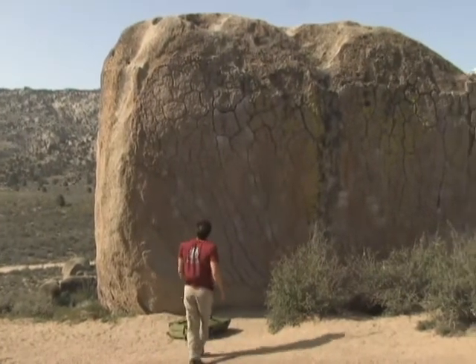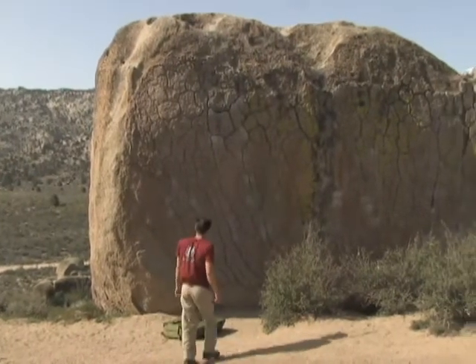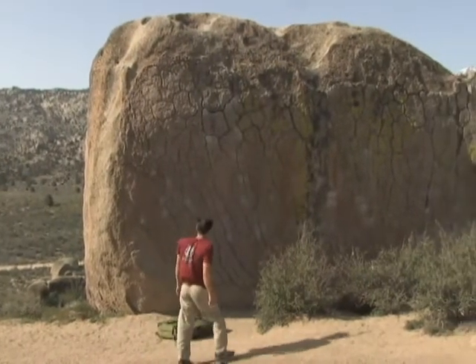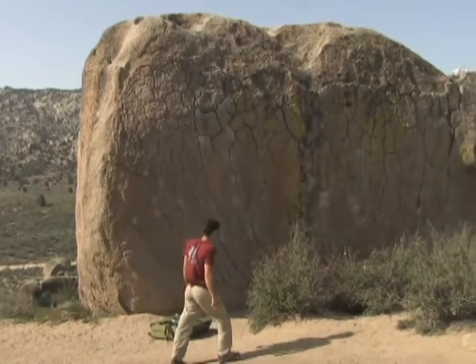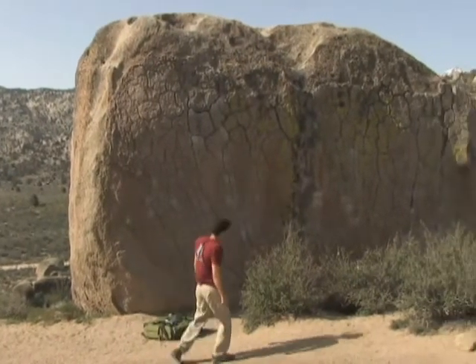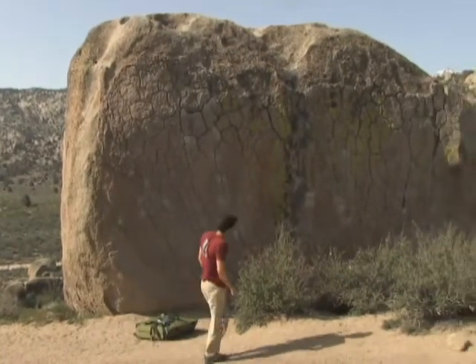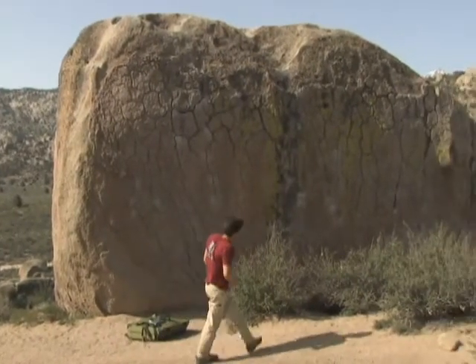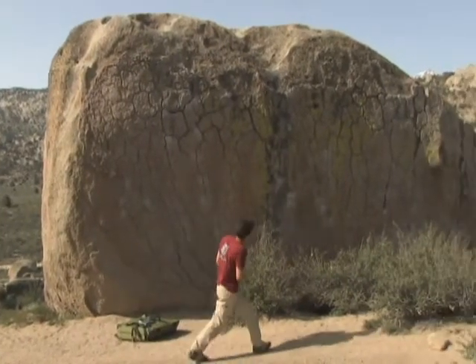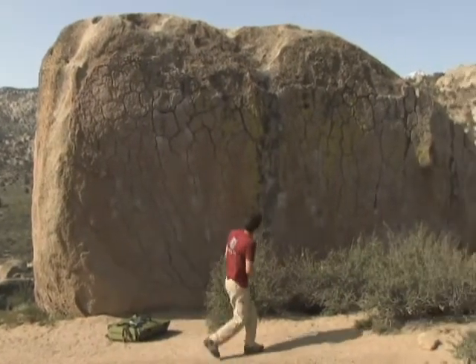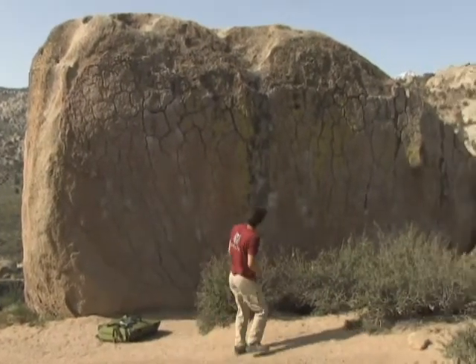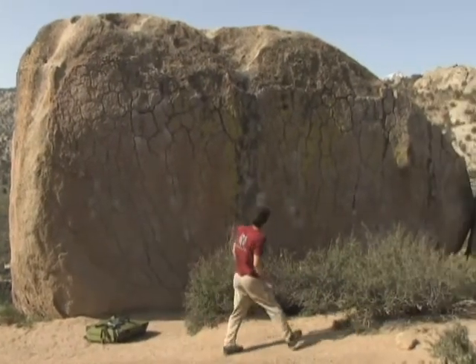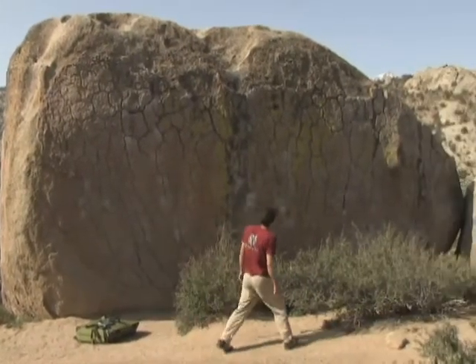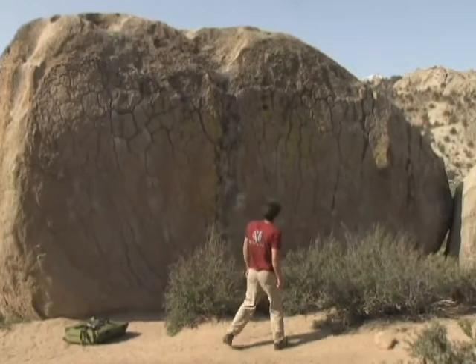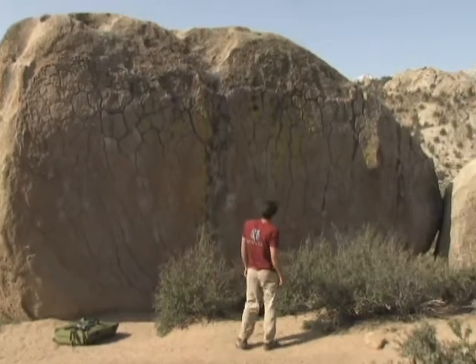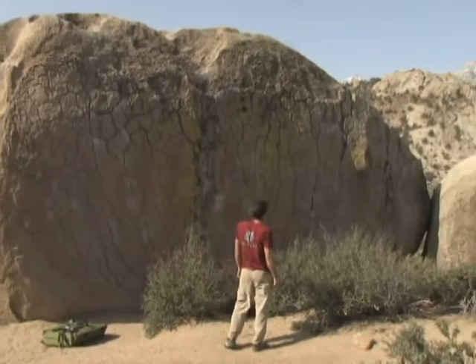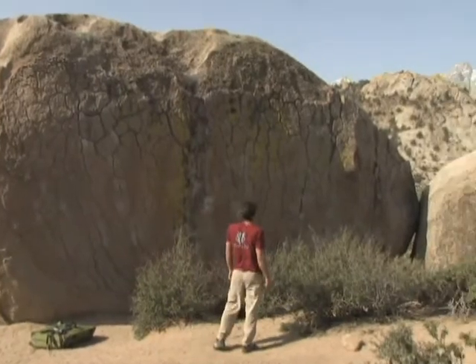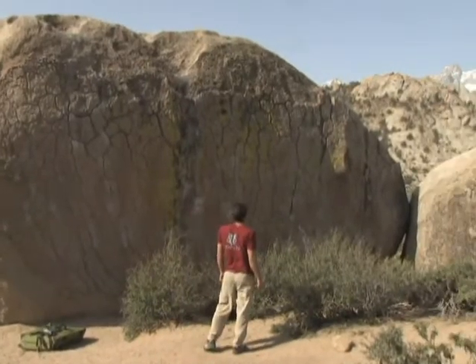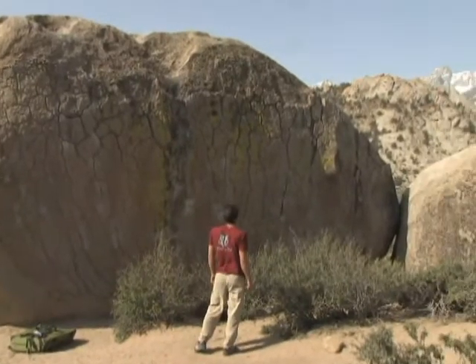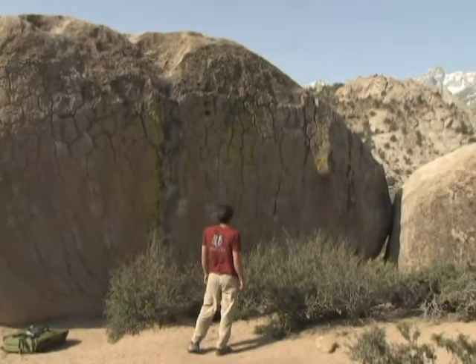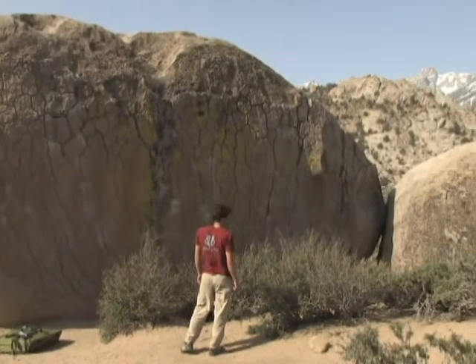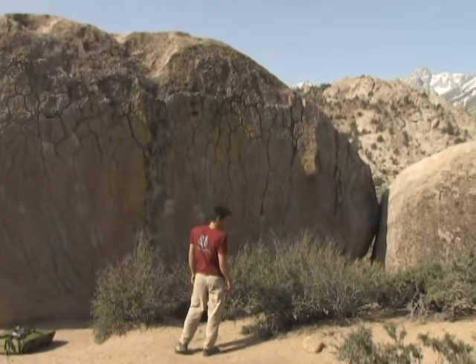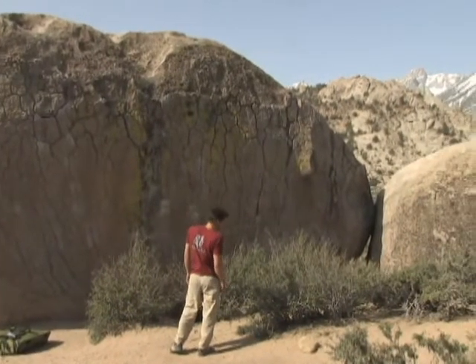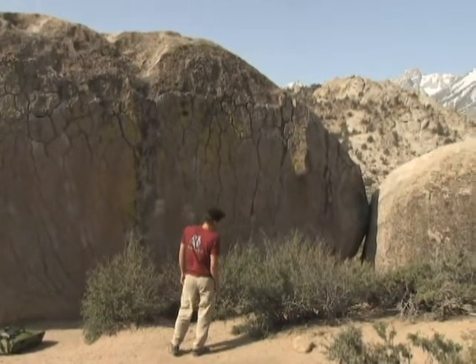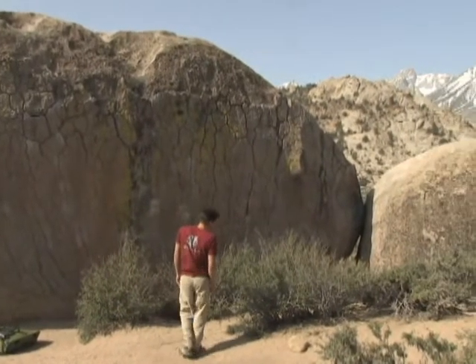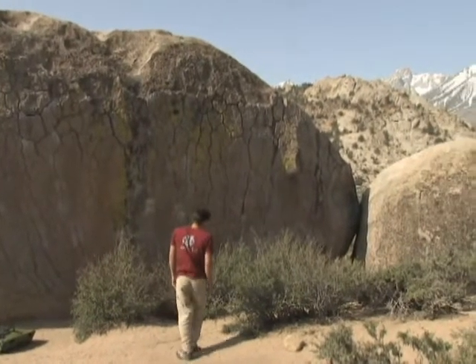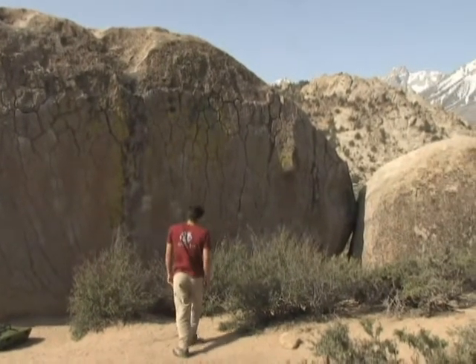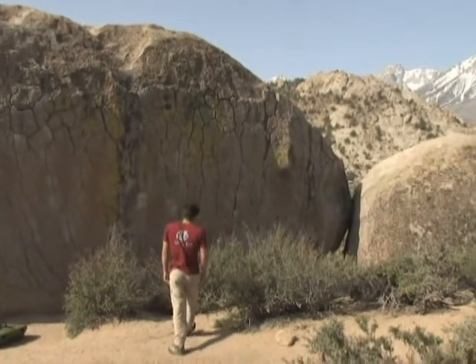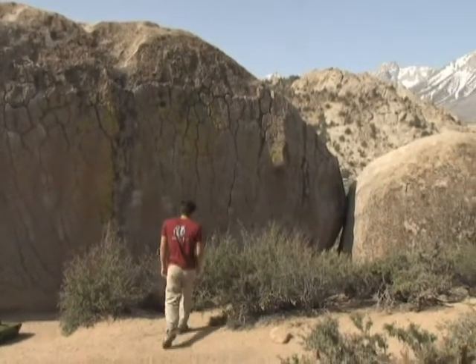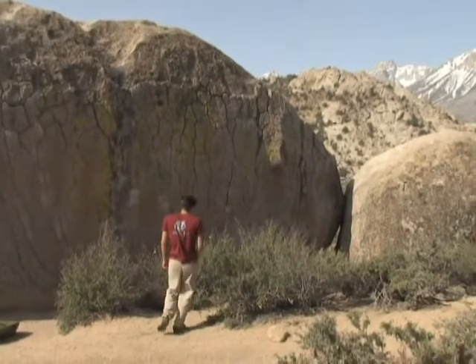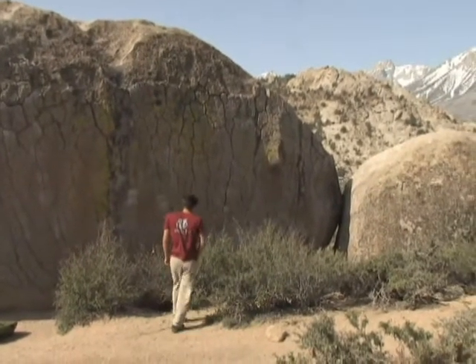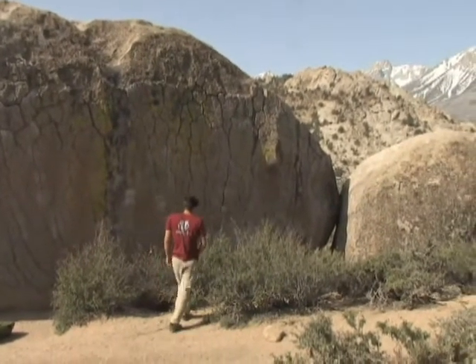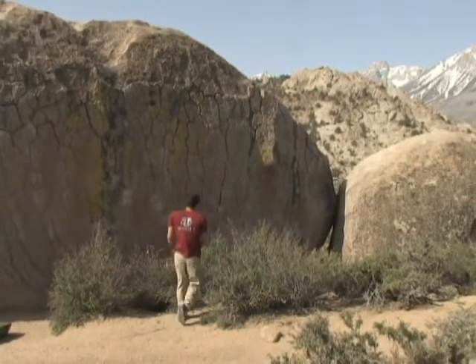You might have to walk around and check out various possible ways of getting down, so that you know you've got the right way.